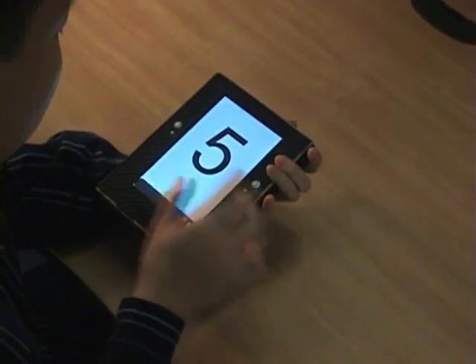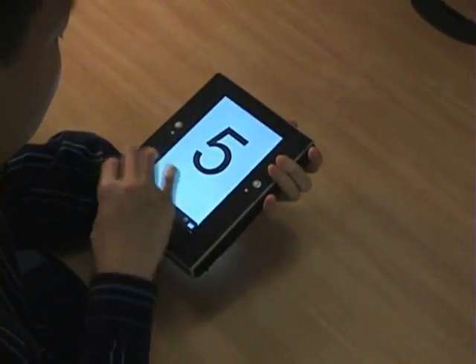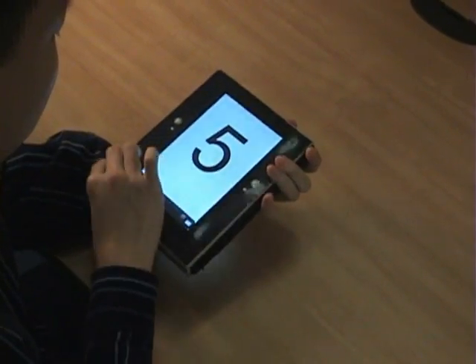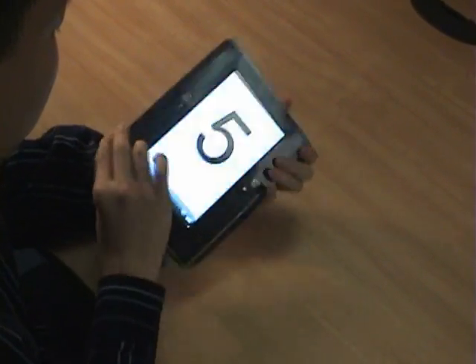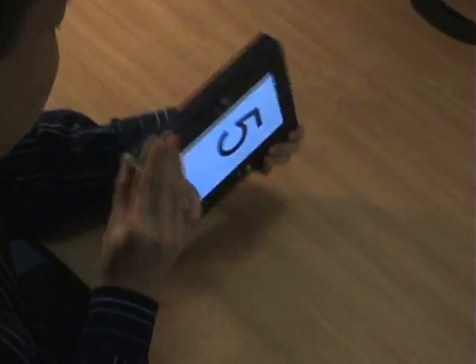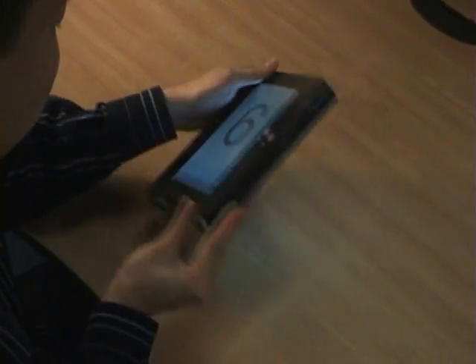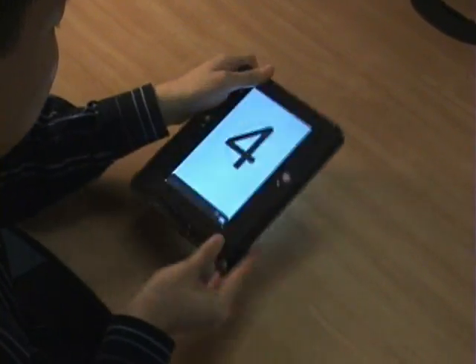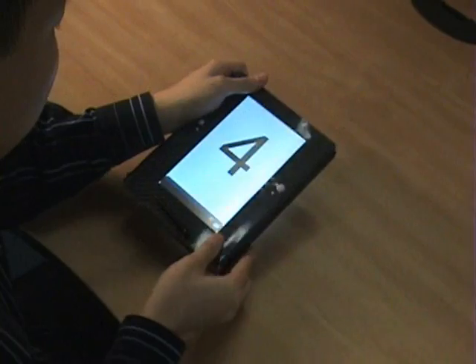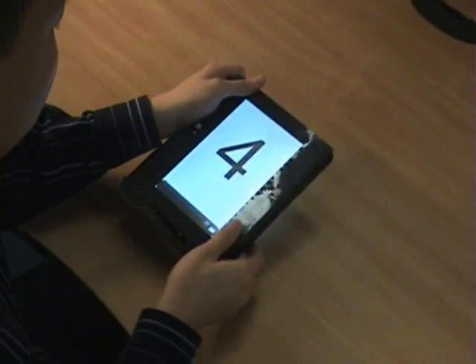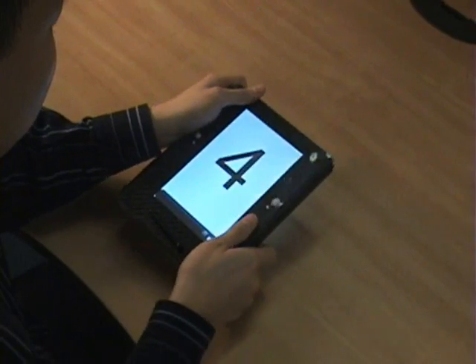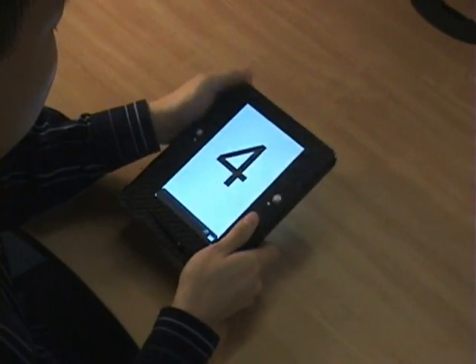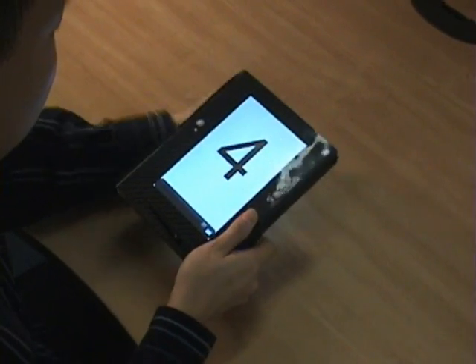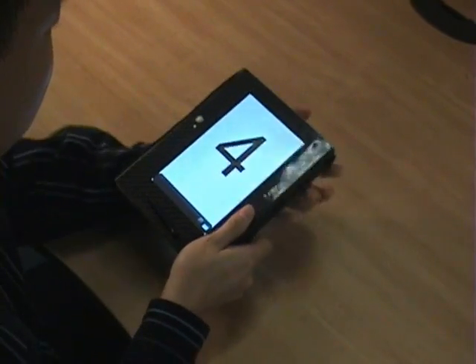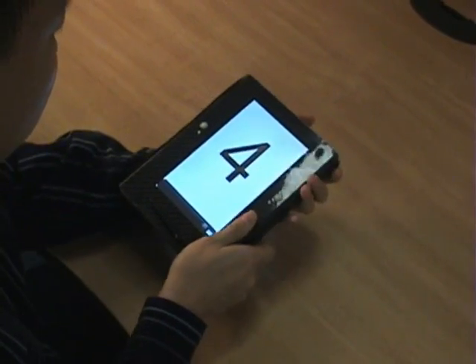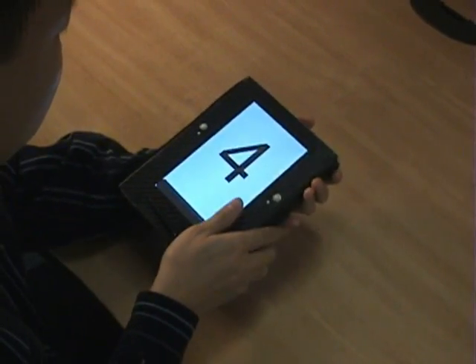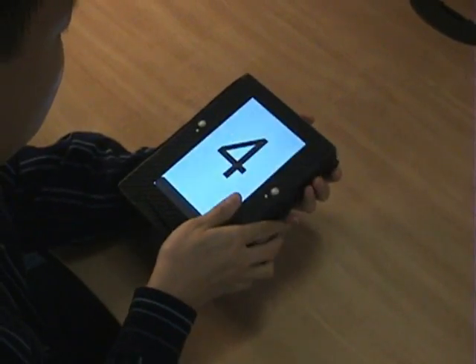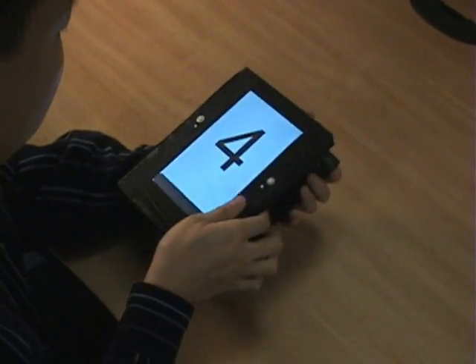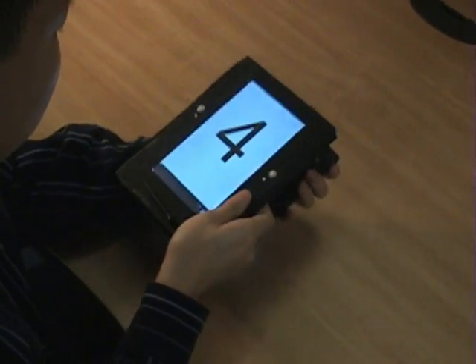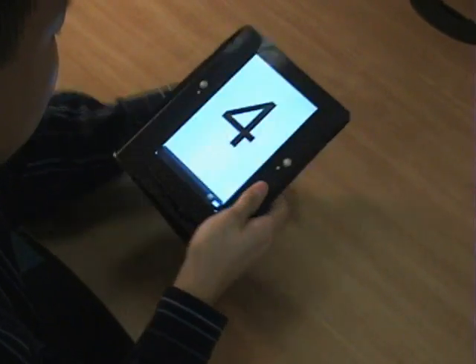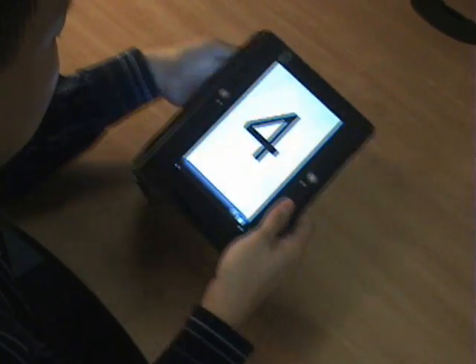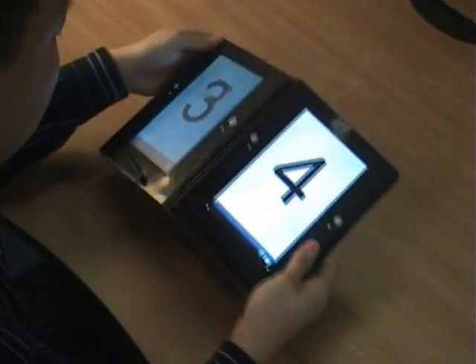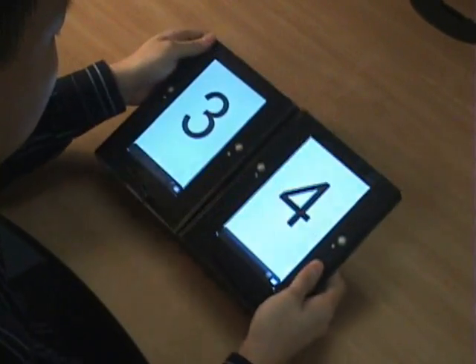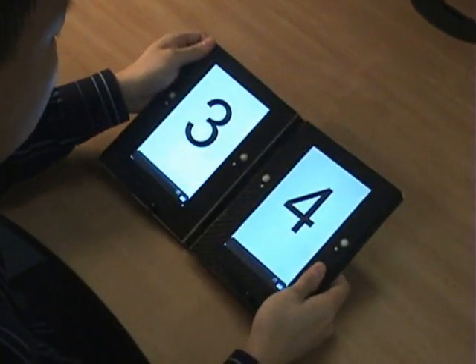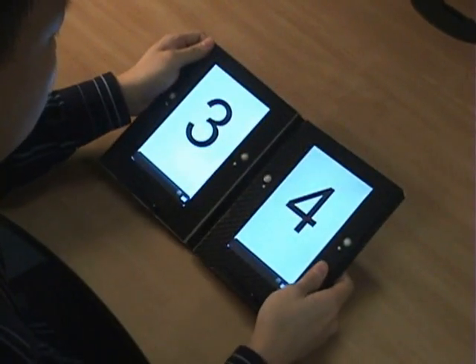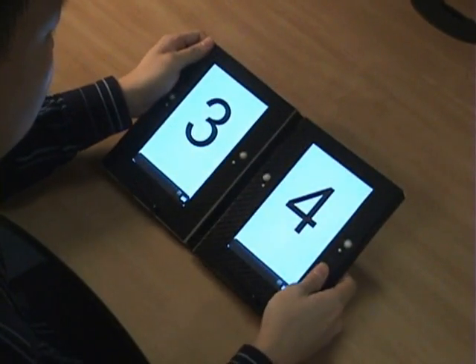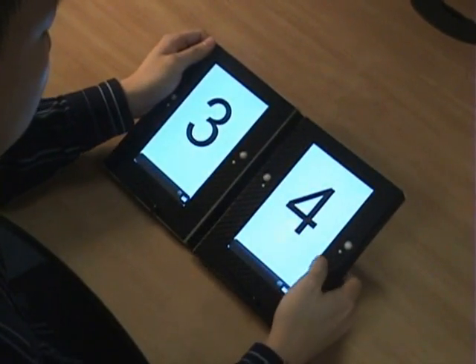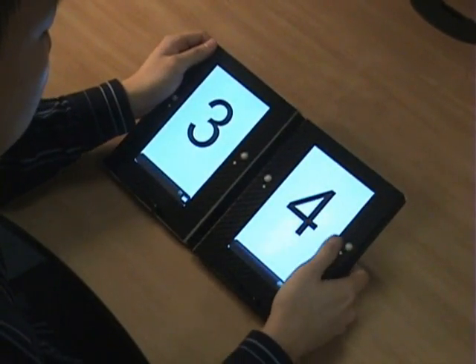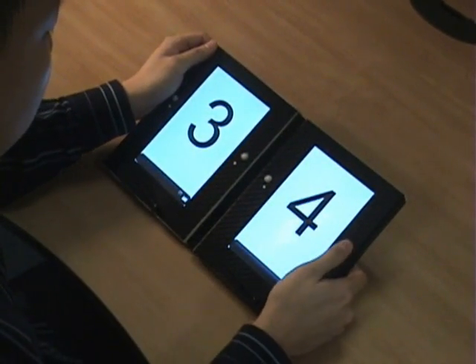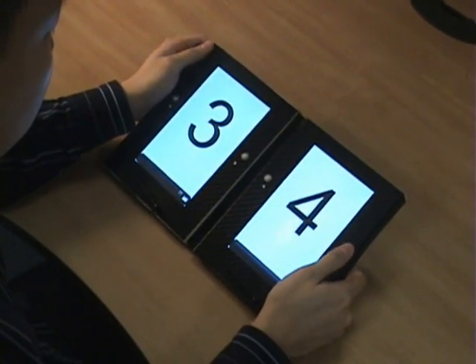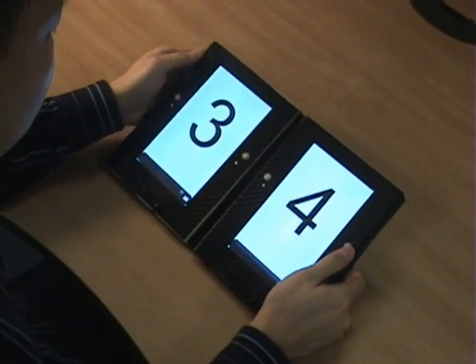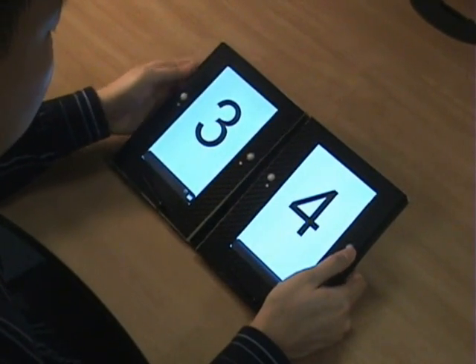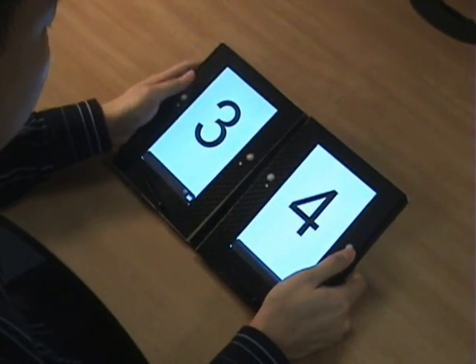Depending on which direction the device is flipped, repeated flips either advance or rewind the document.